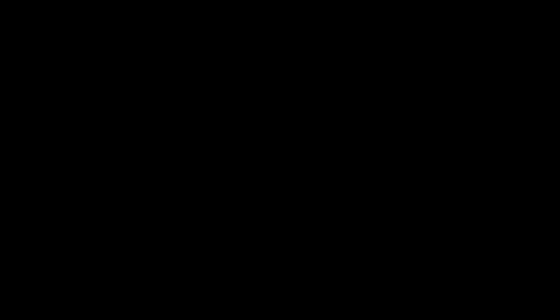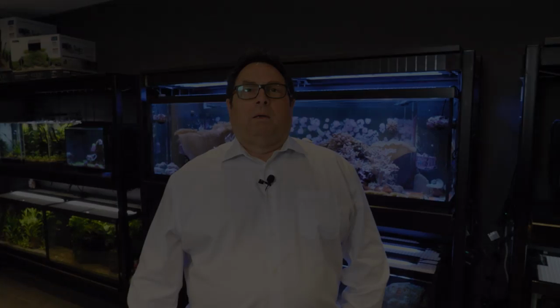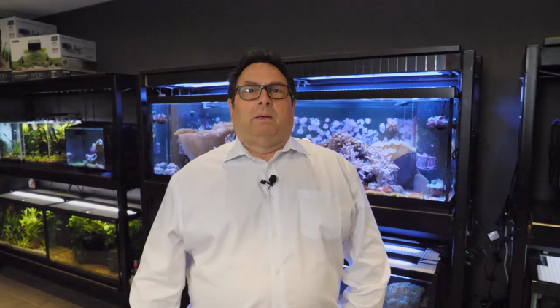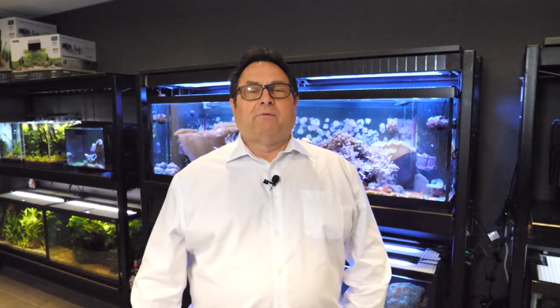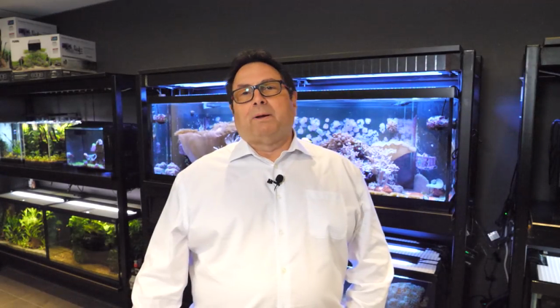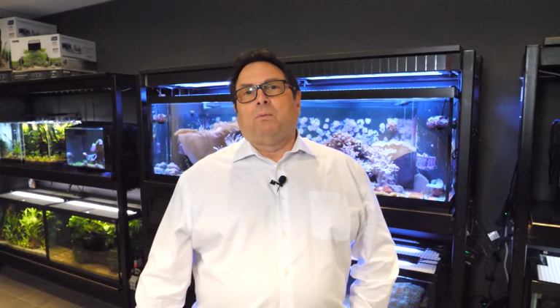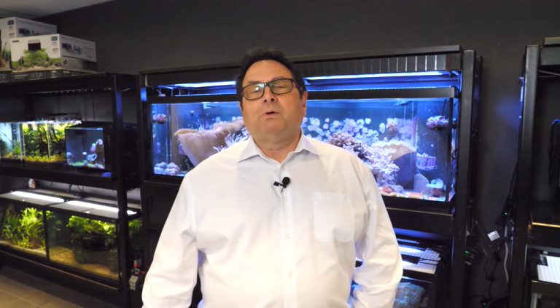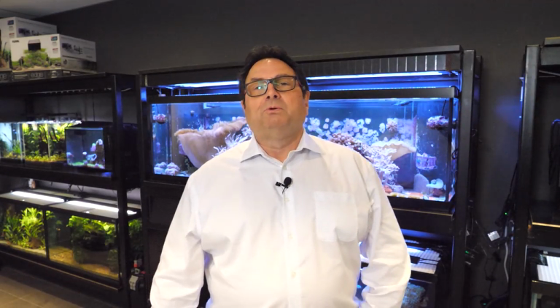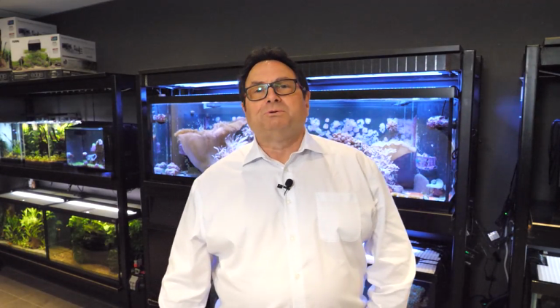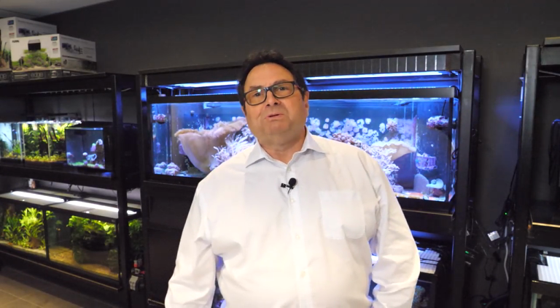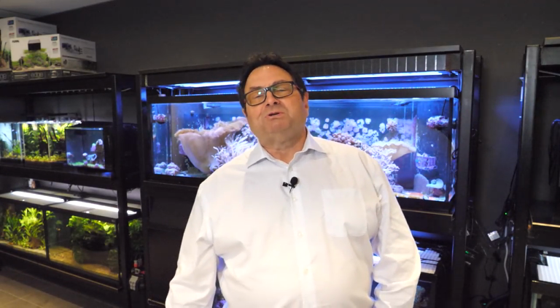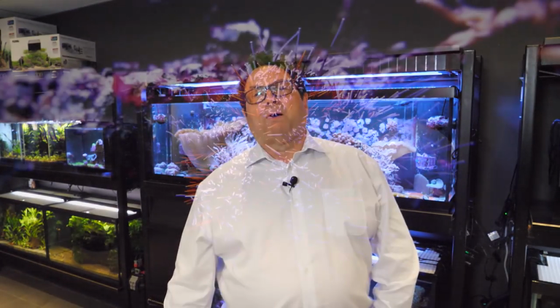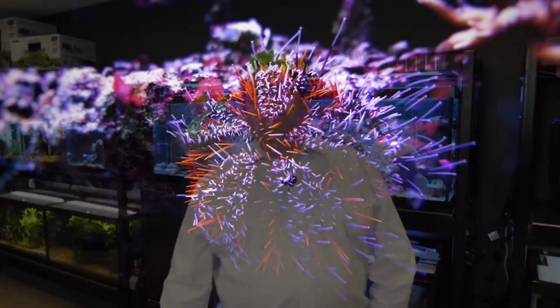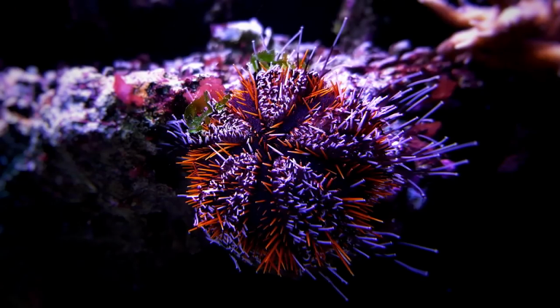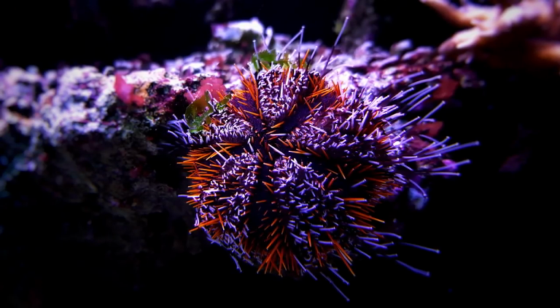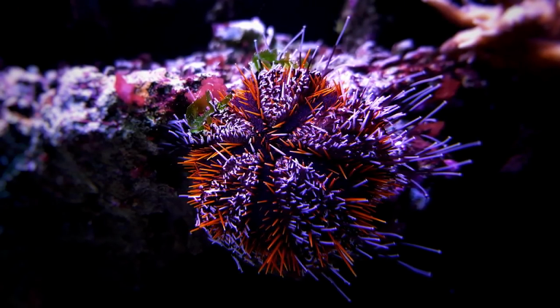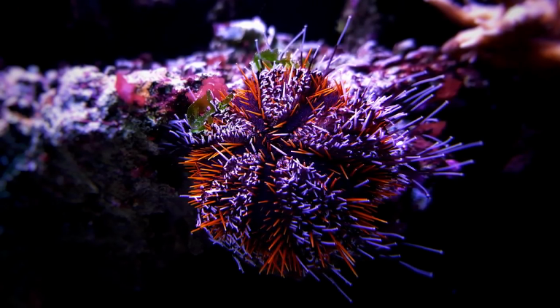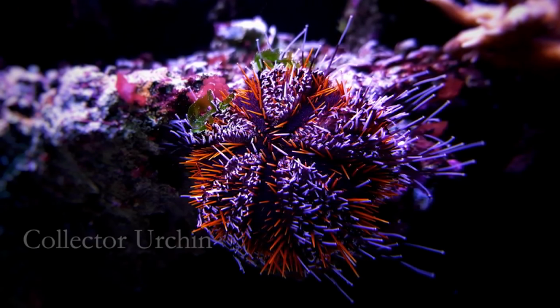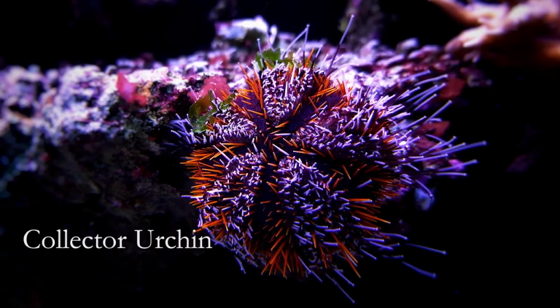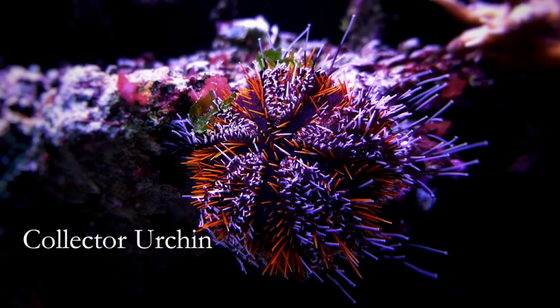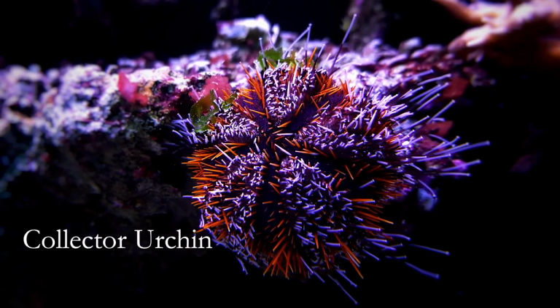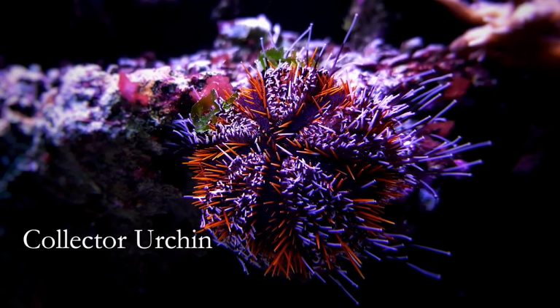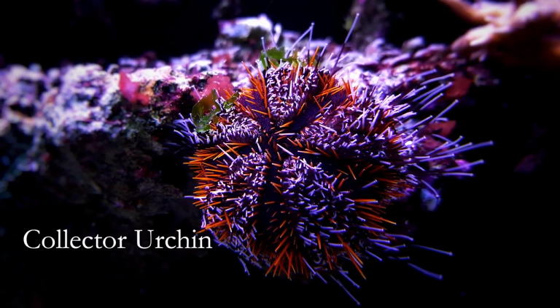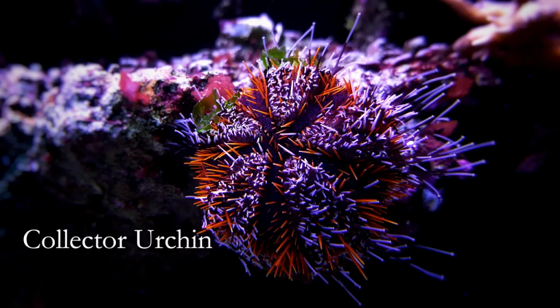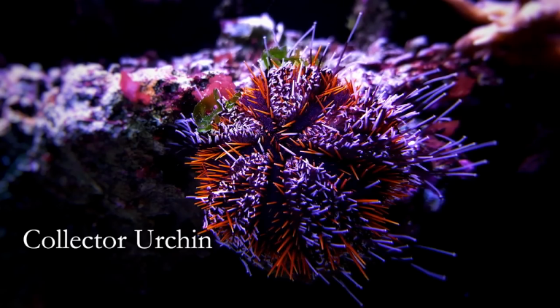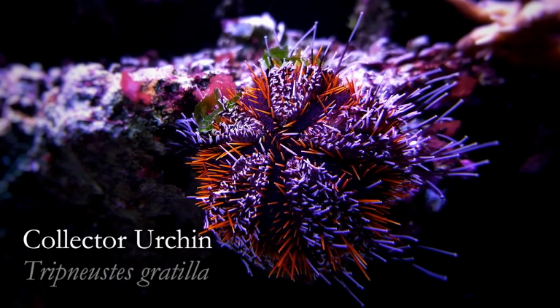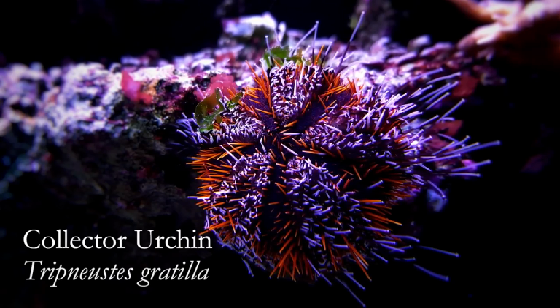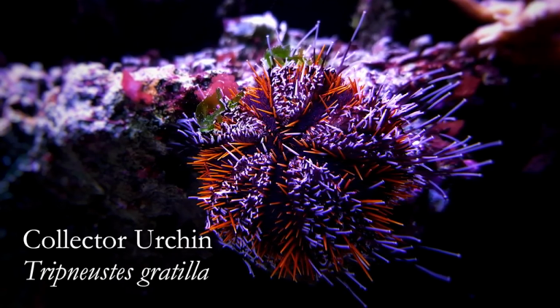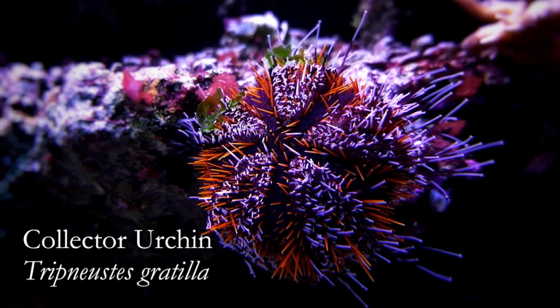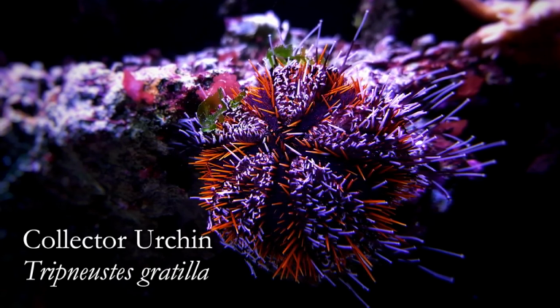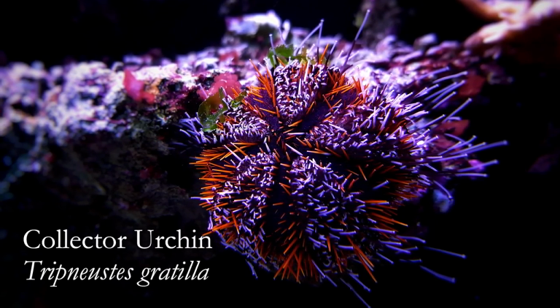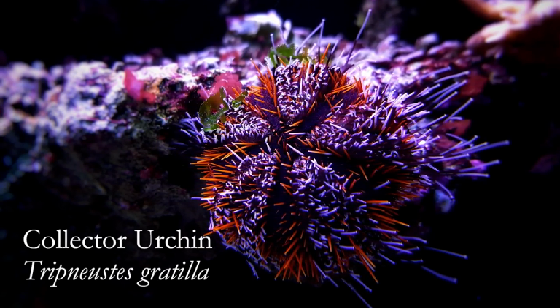Hey everybody, welcome to our Species Spotlight on the Collector Urchin, Tripneustes gratilla.